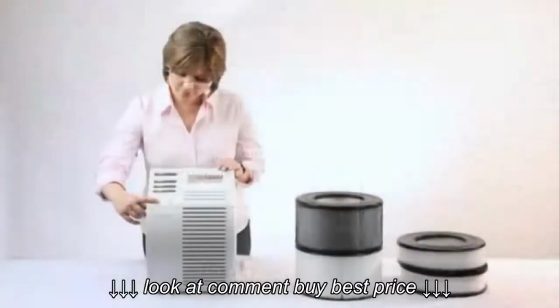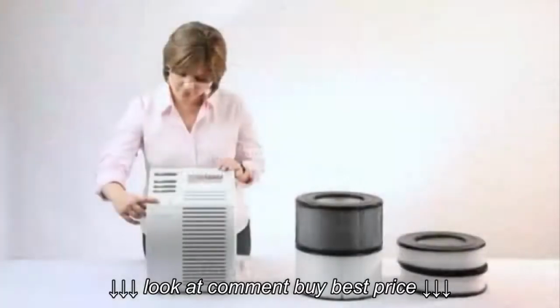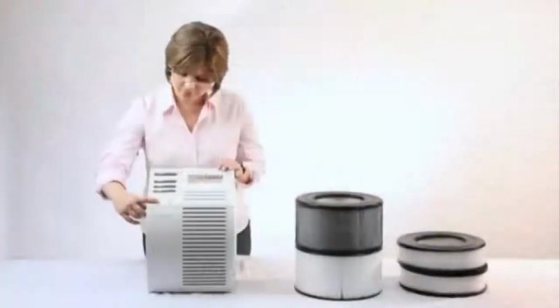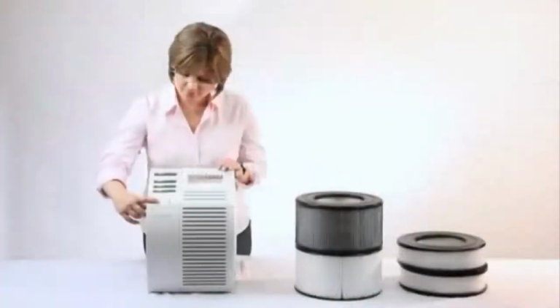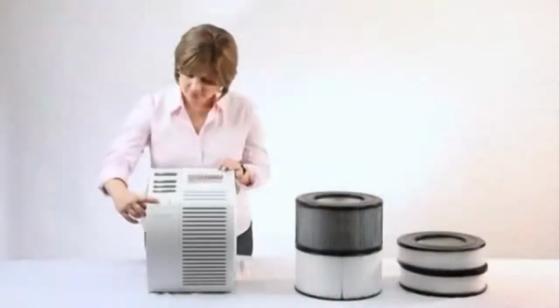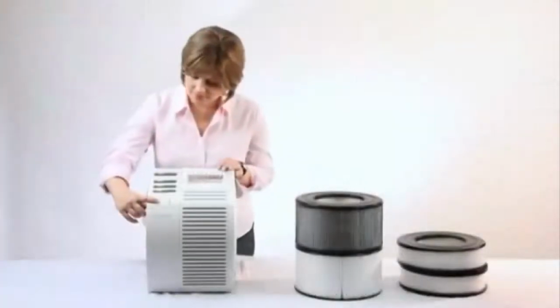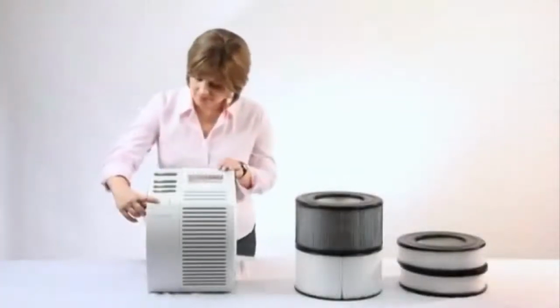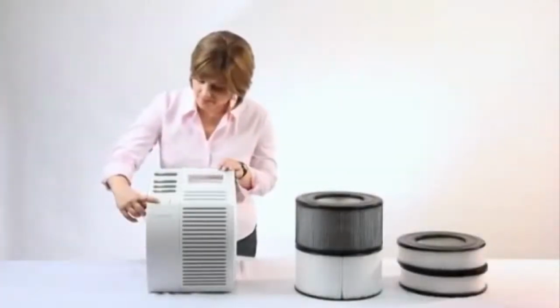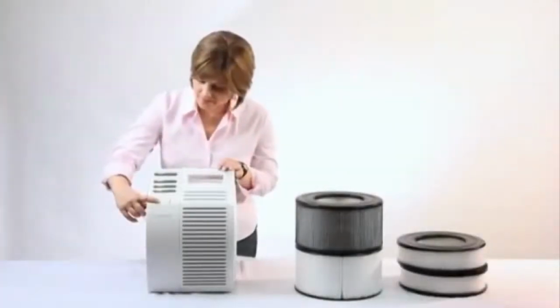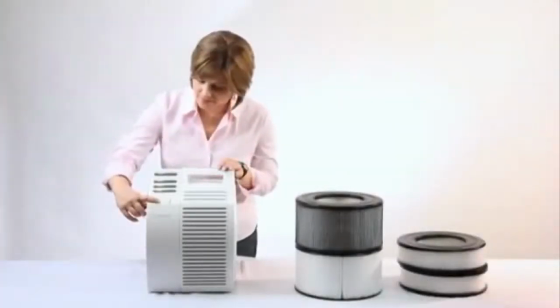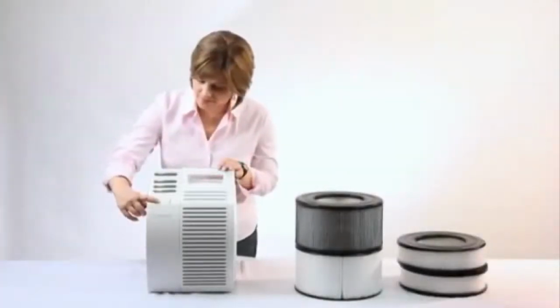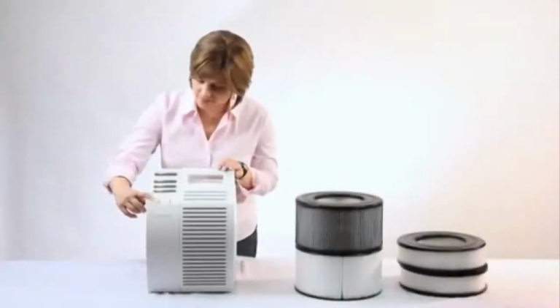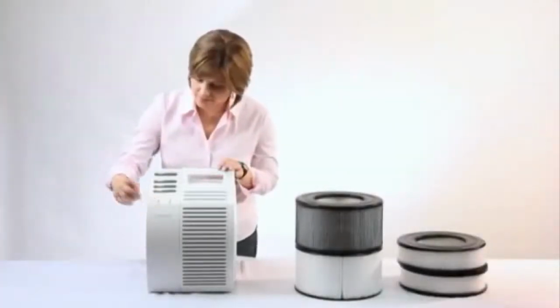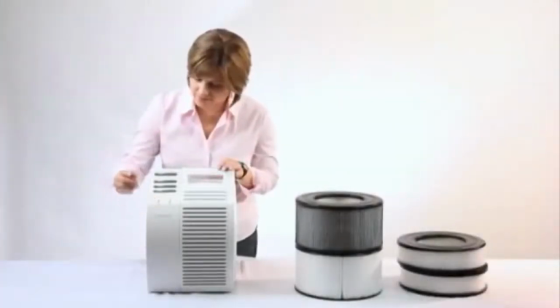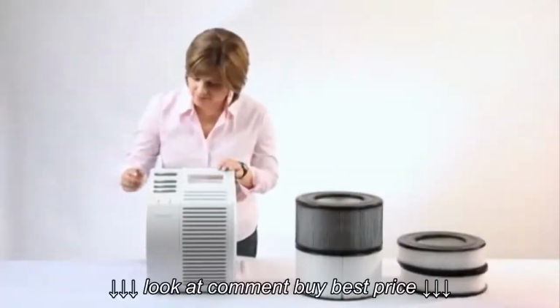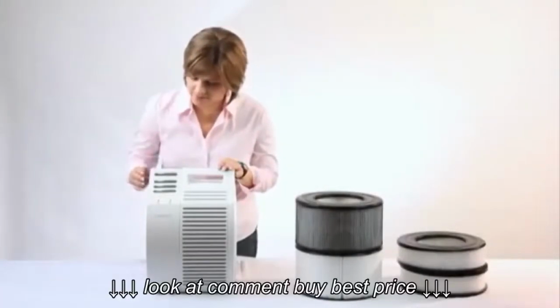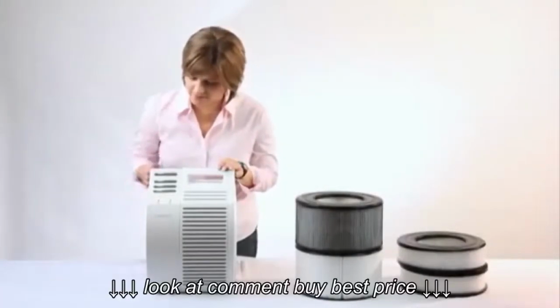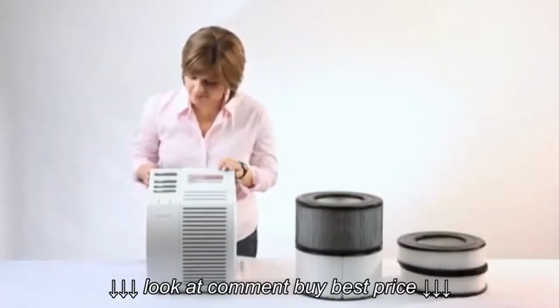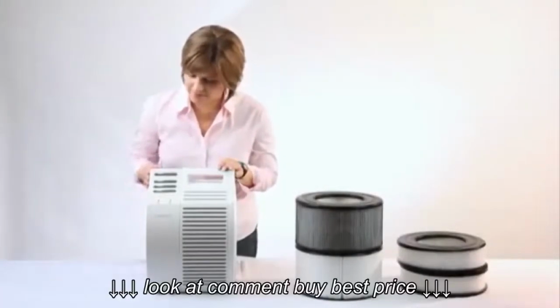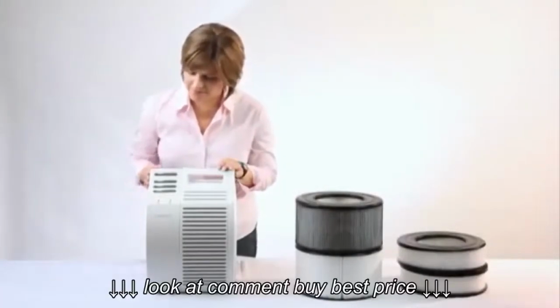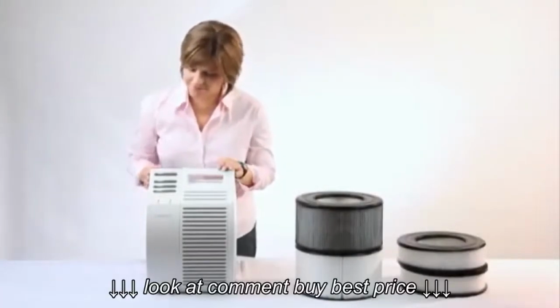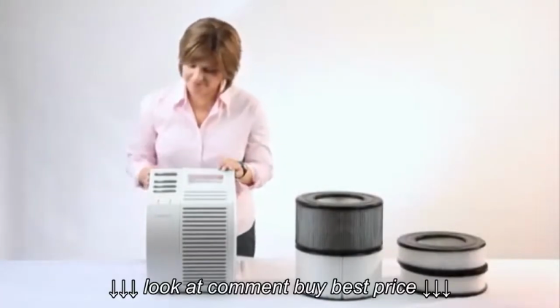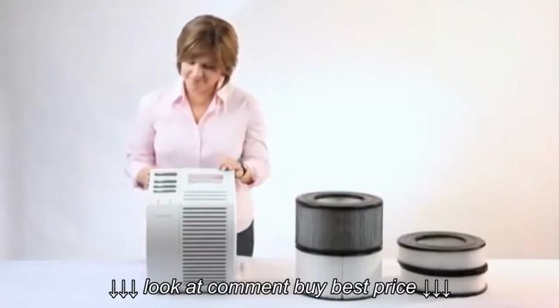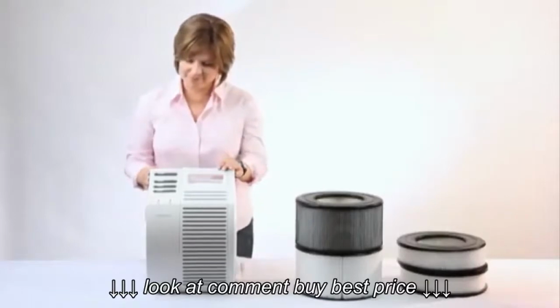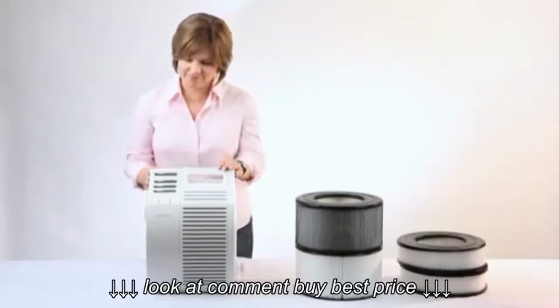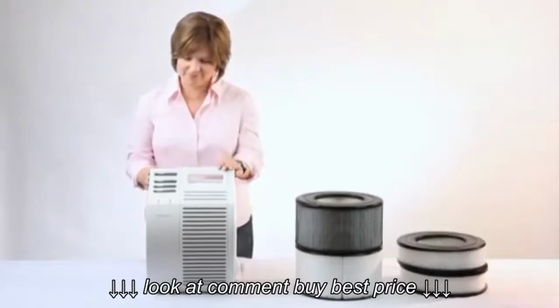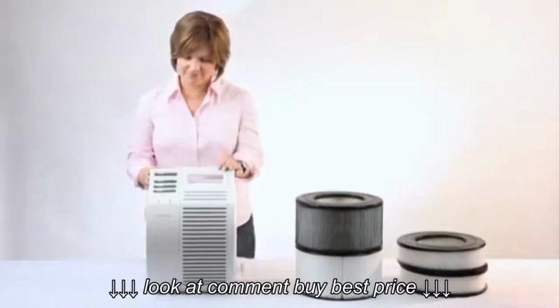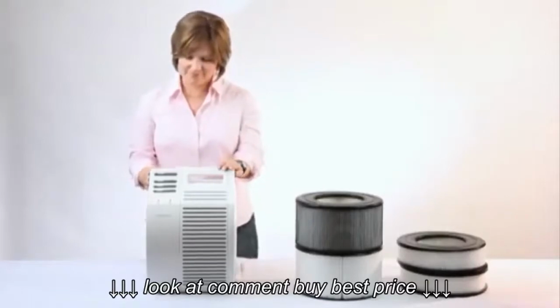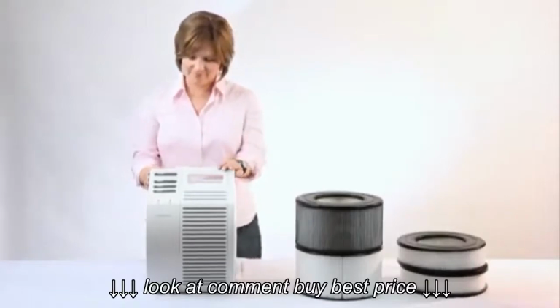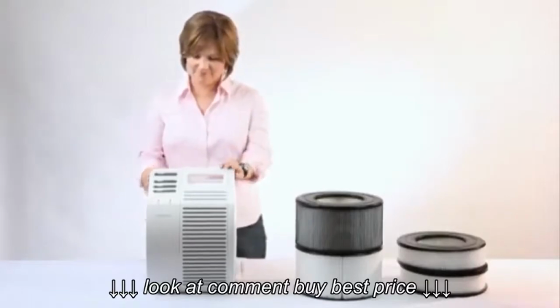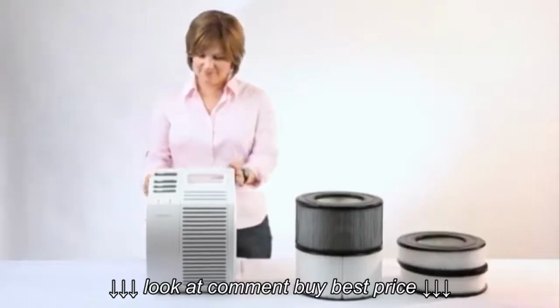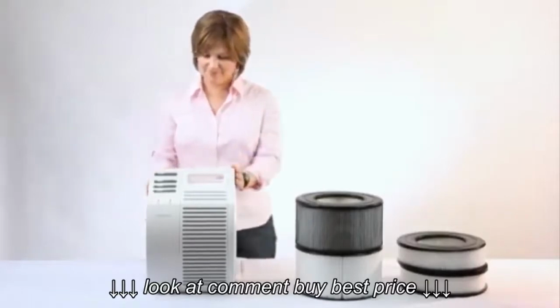Your lifetime filters are now clean, fresh, and new. You may continue to use your air cleaner.